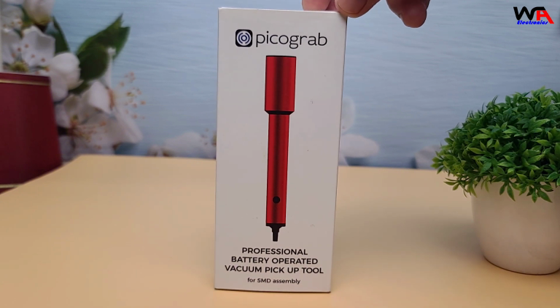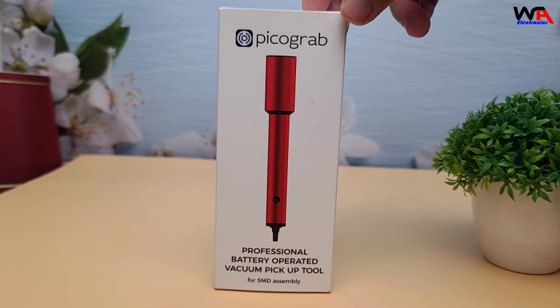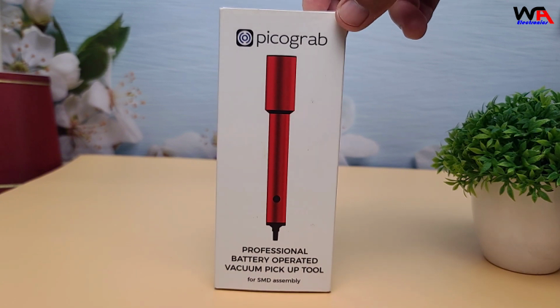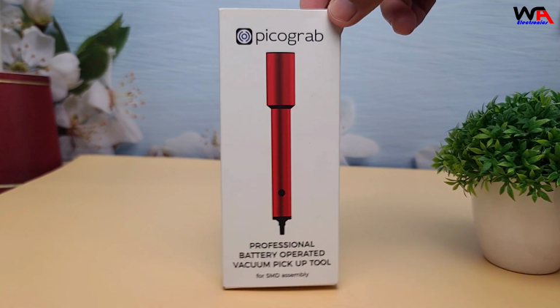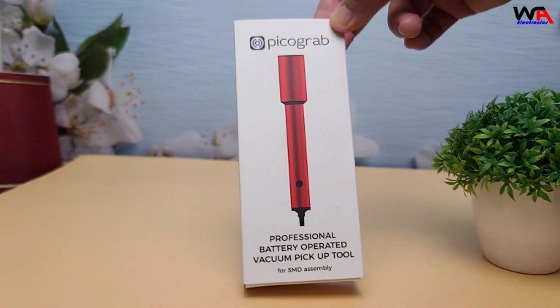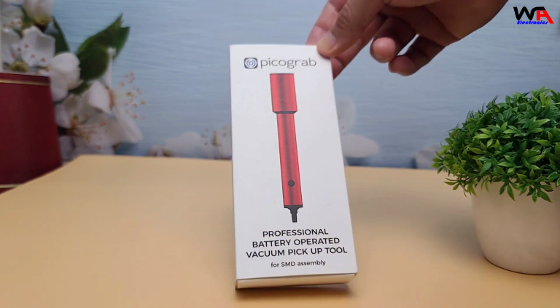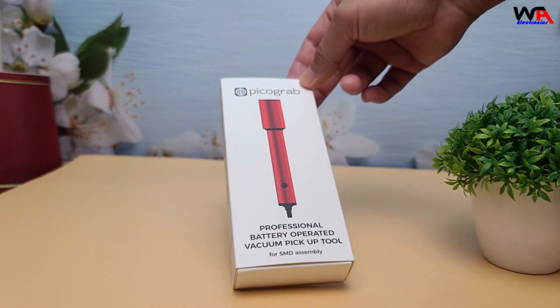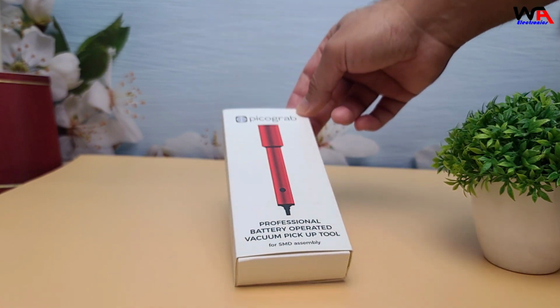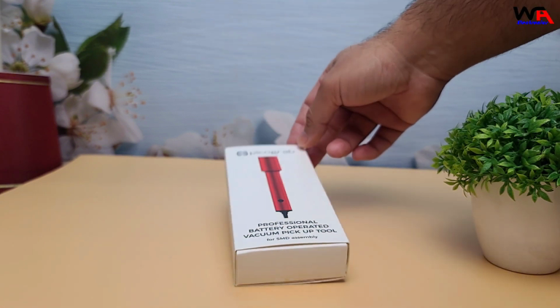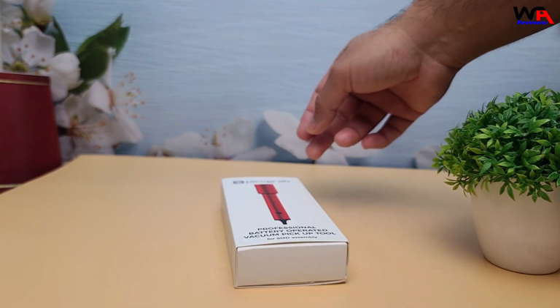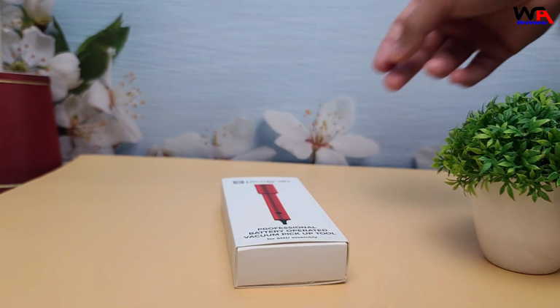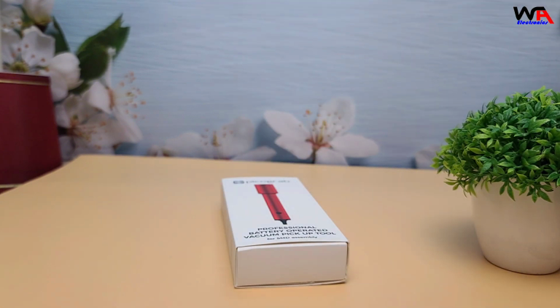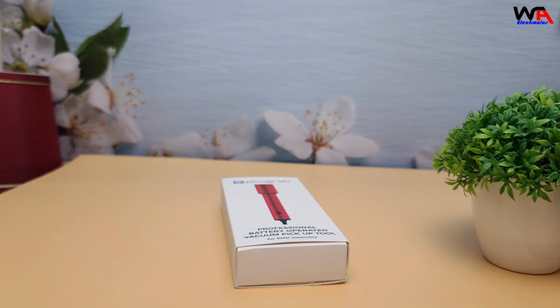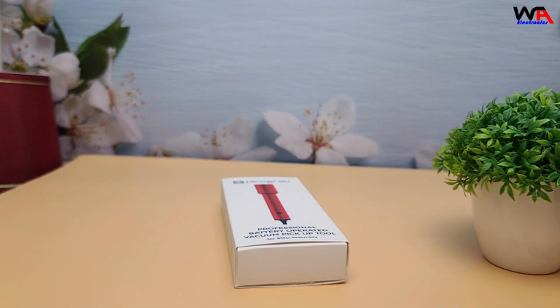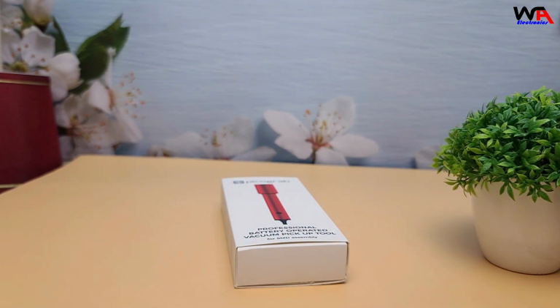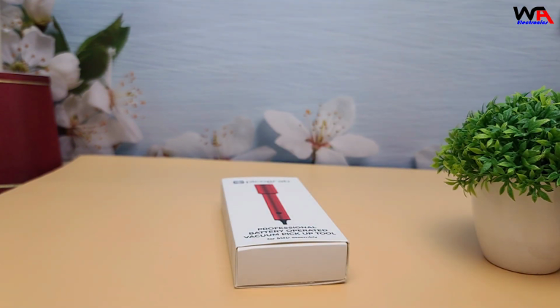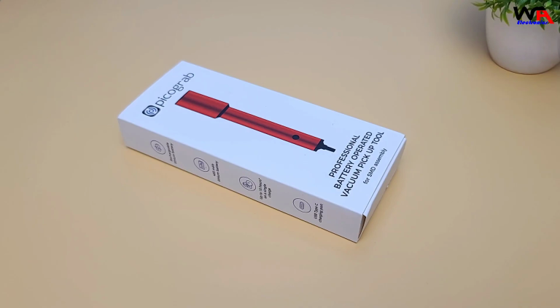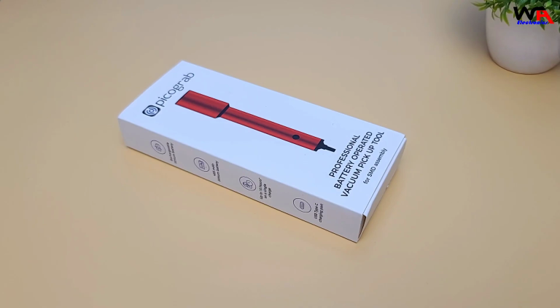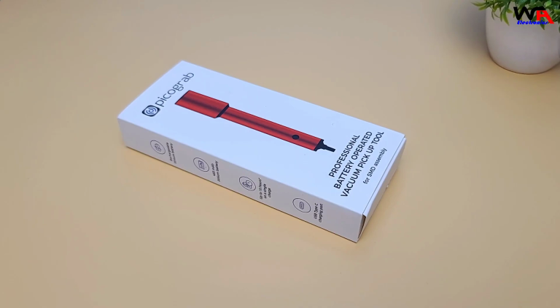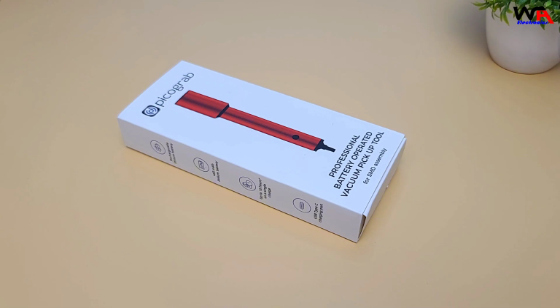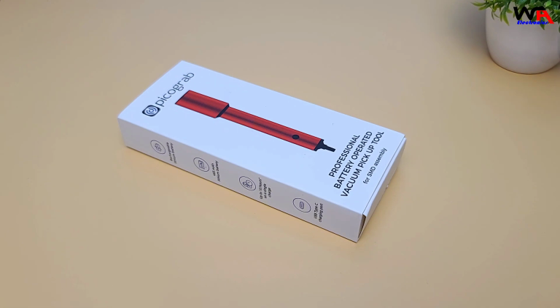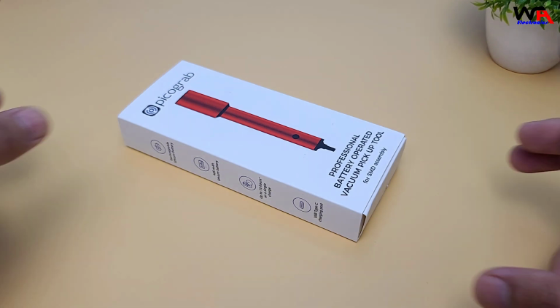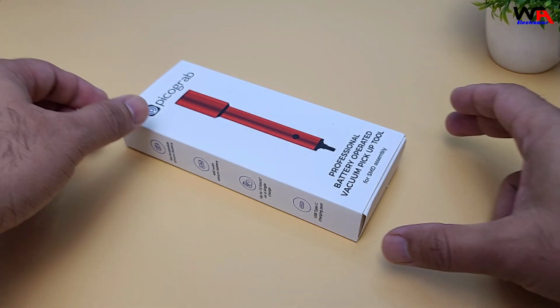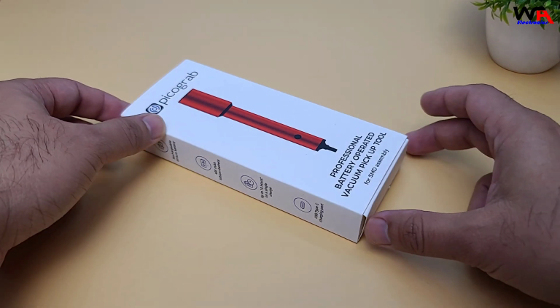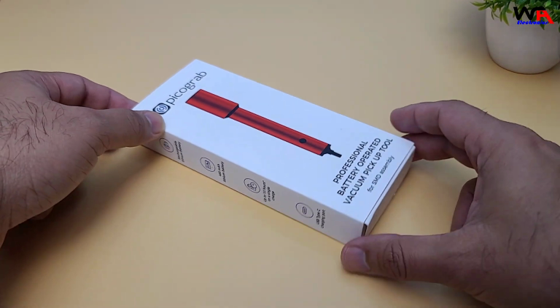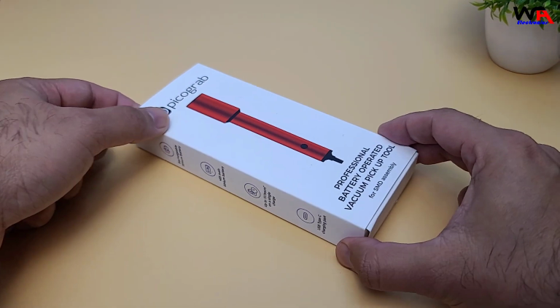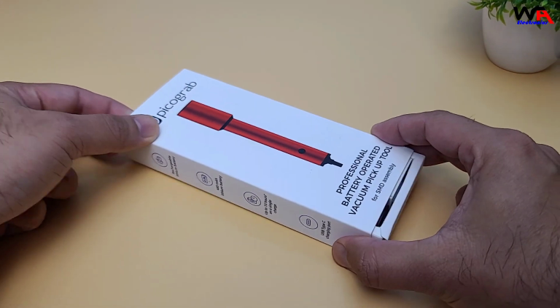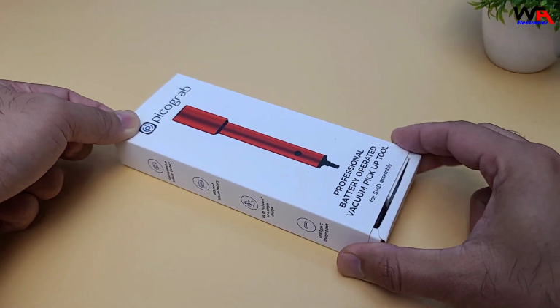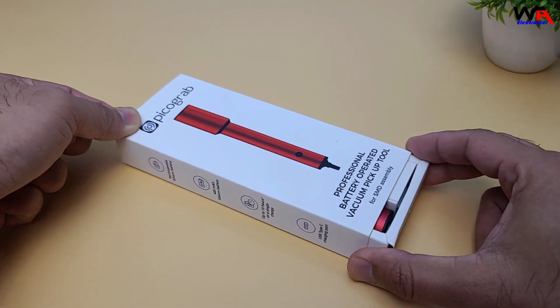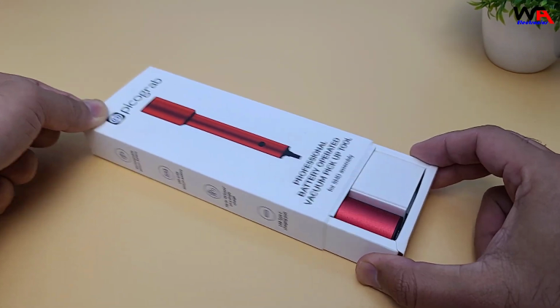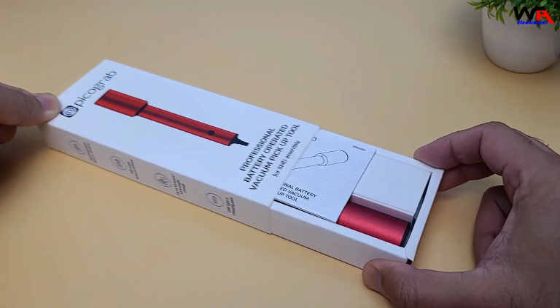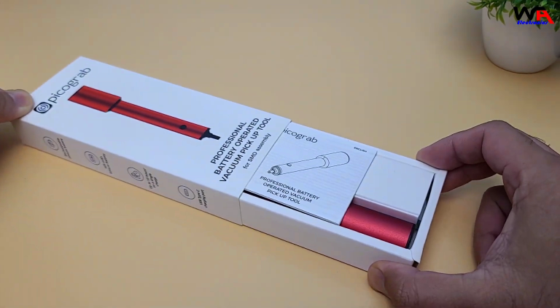Let's dive into the unboxing. Right off the bat, the packaging feels sturdy and professional. Let's see what's inside.